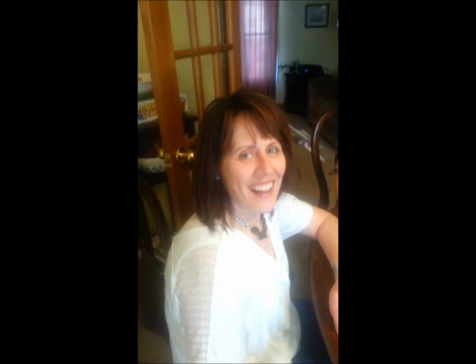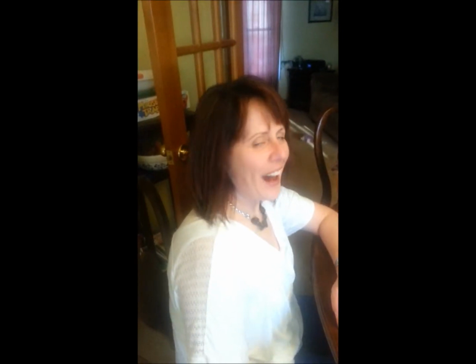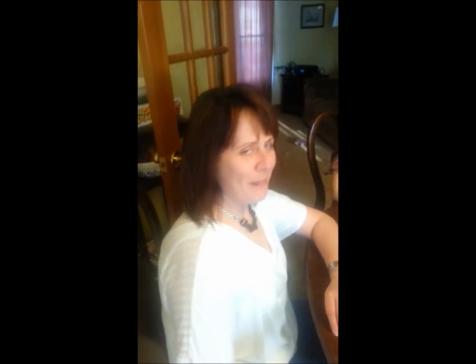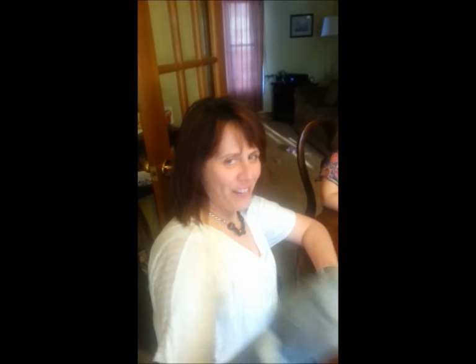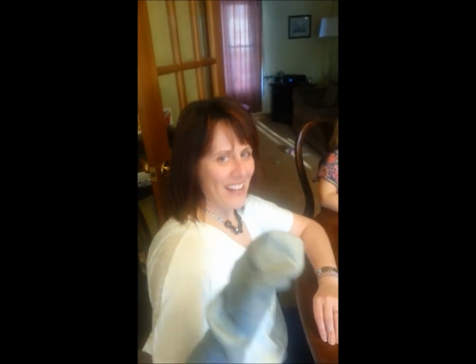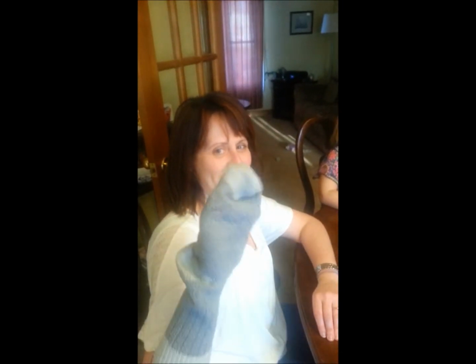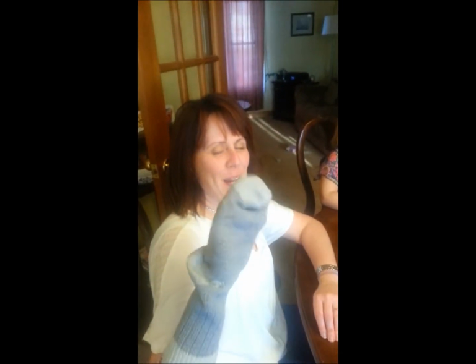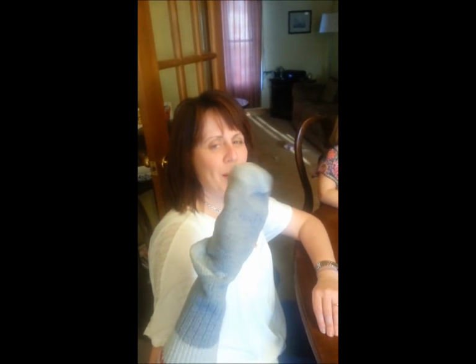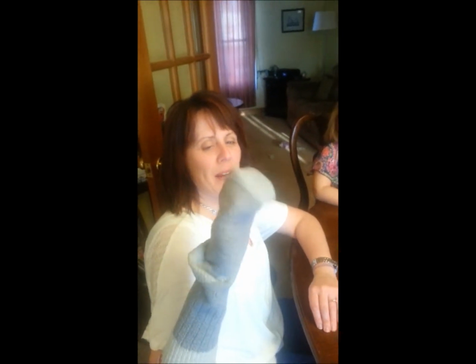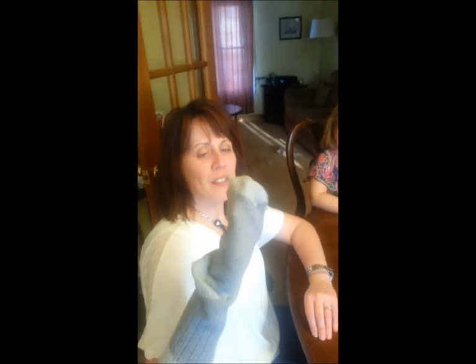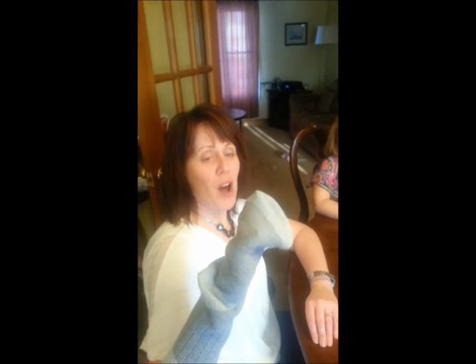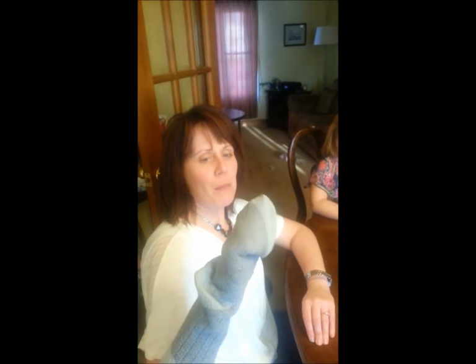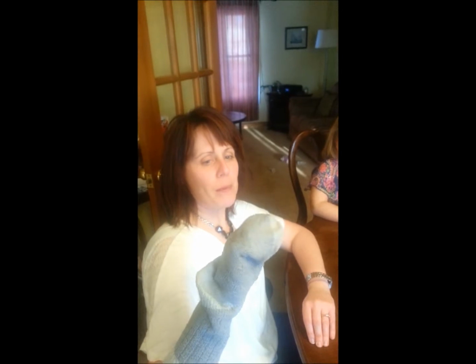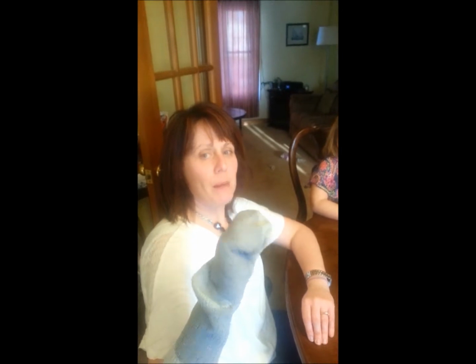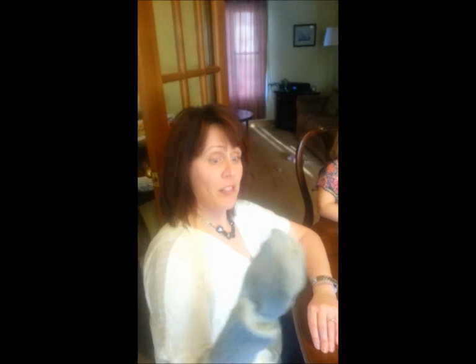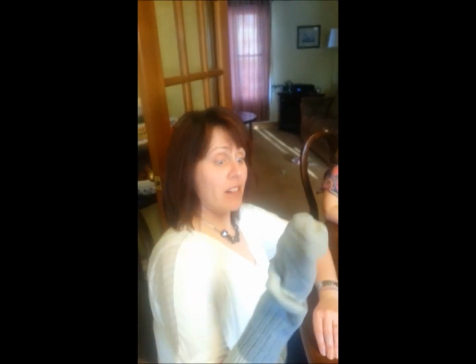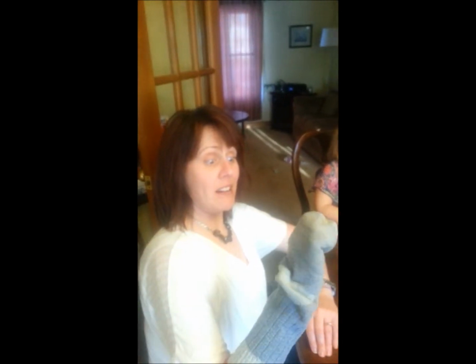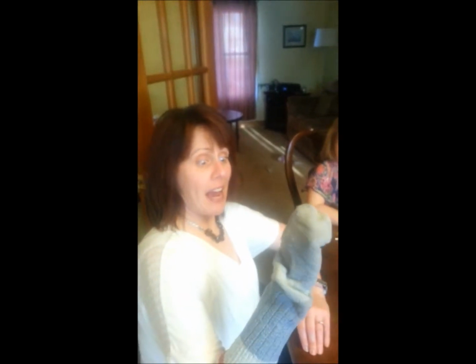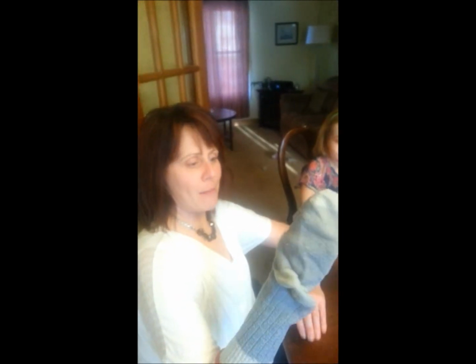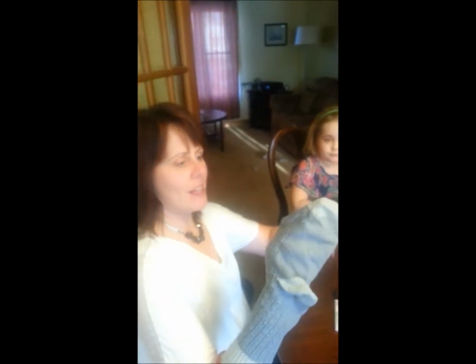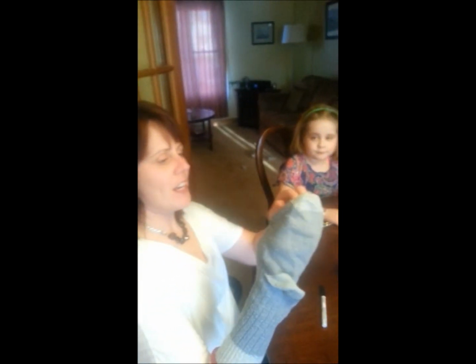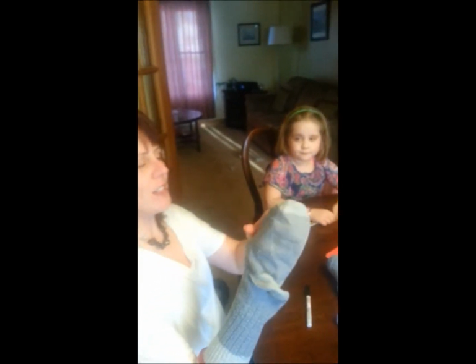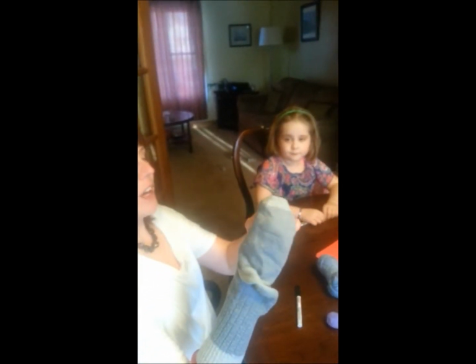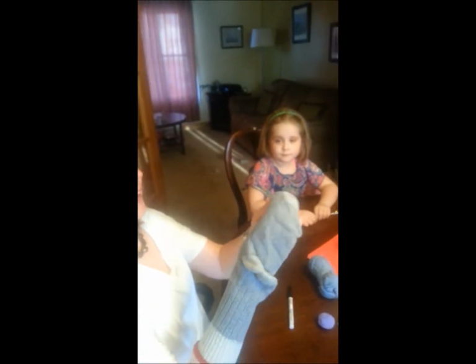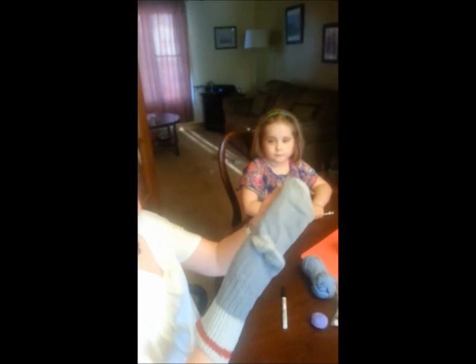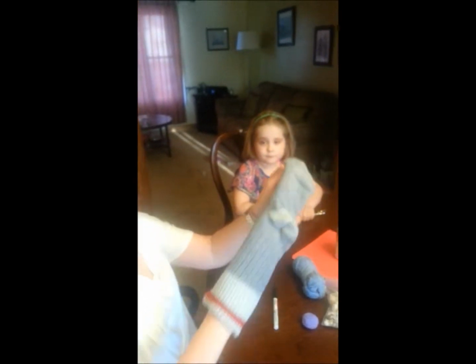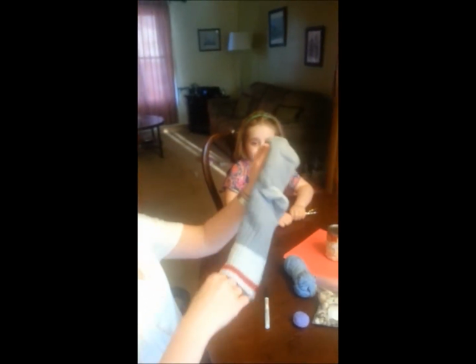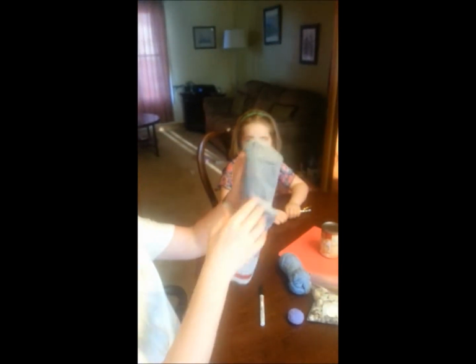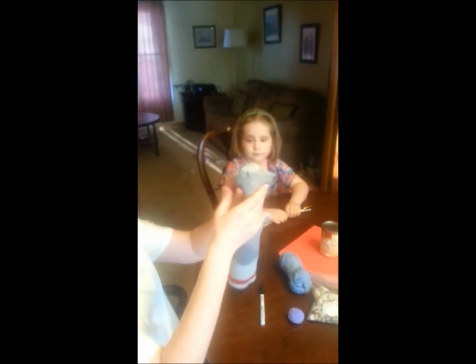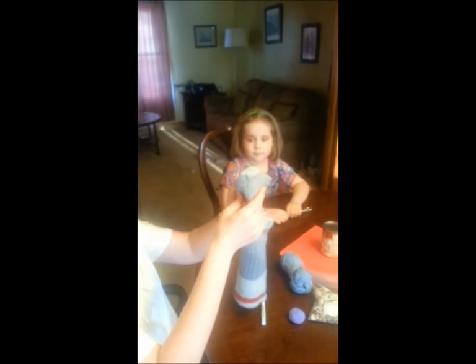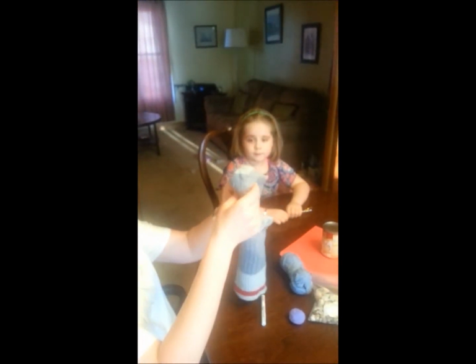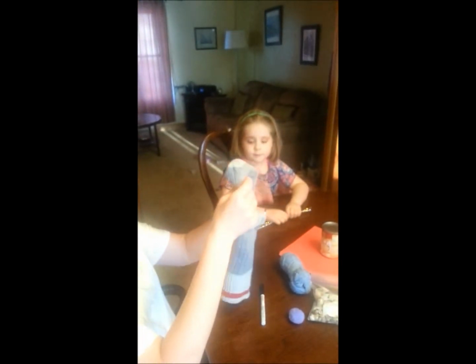Hi, my friends. Today we're going to make a sock puppet, and my daughter here, Abby, is going to make one with me.